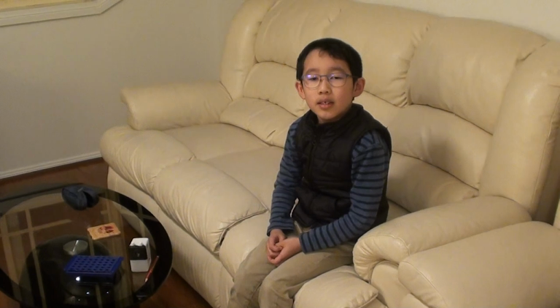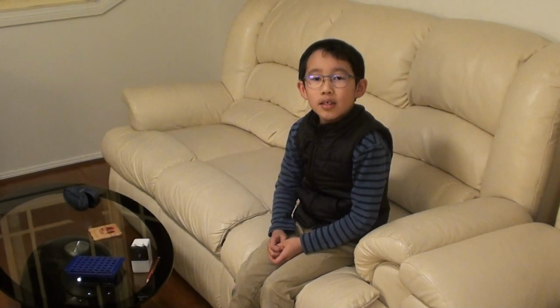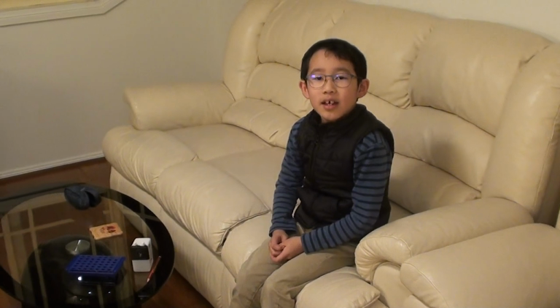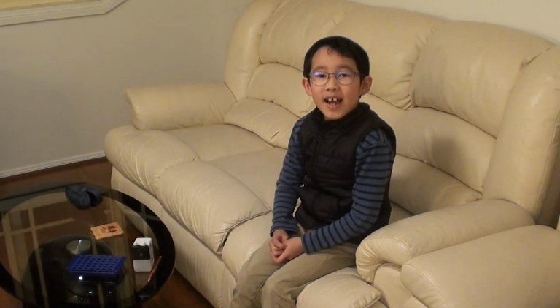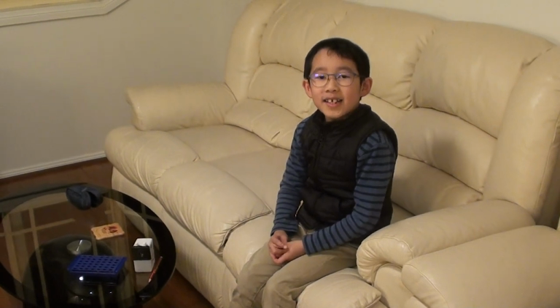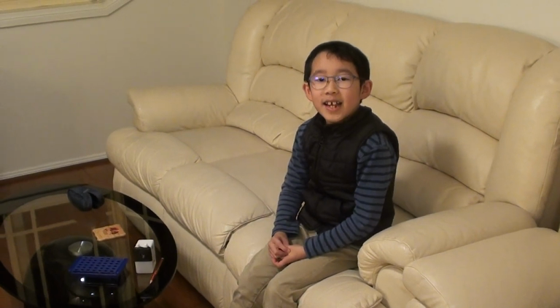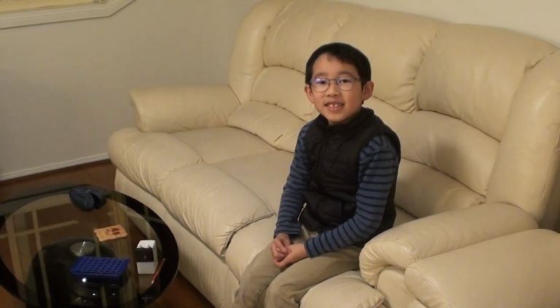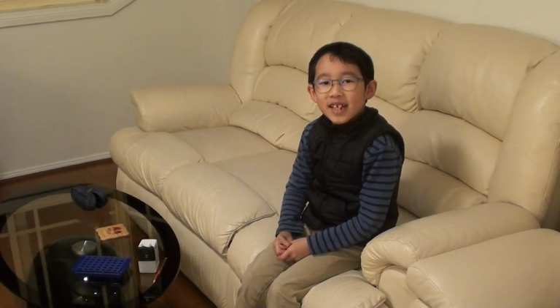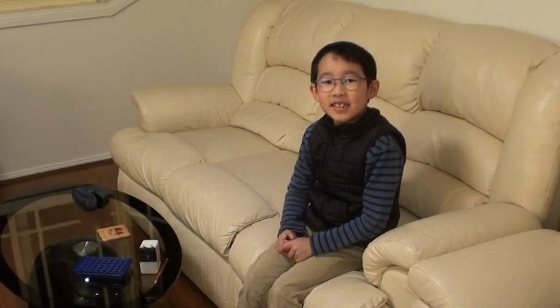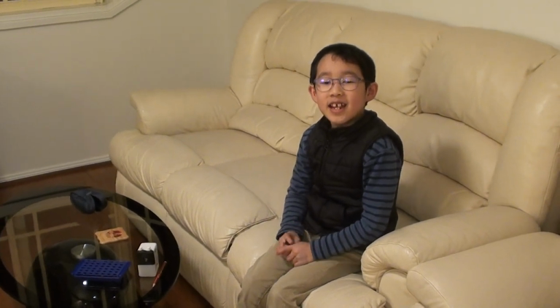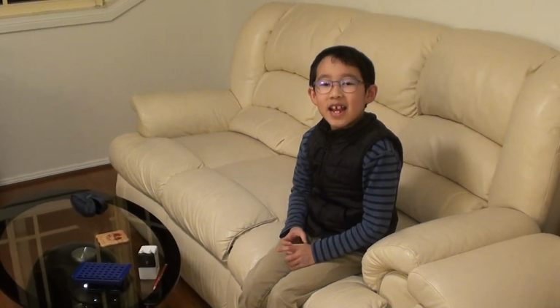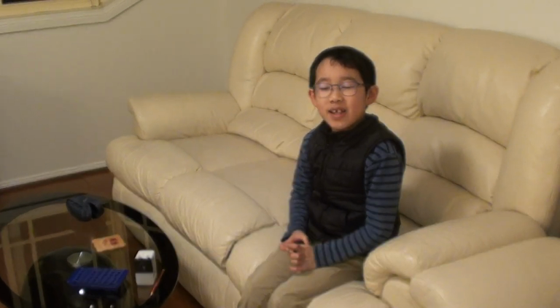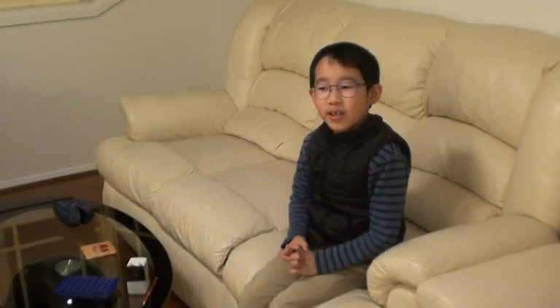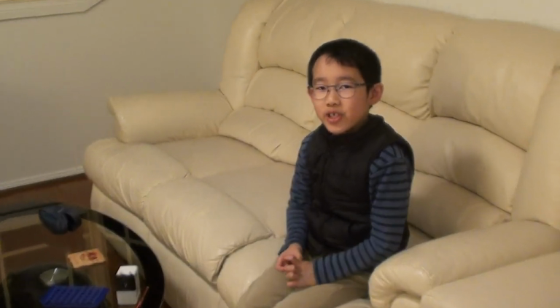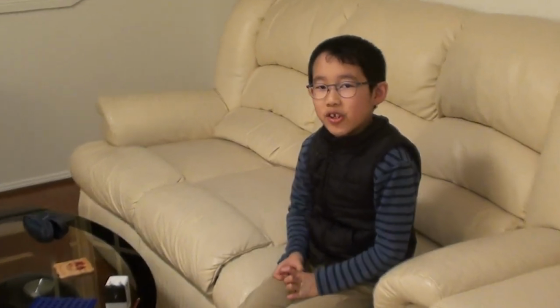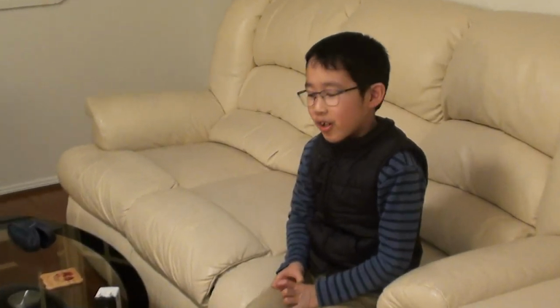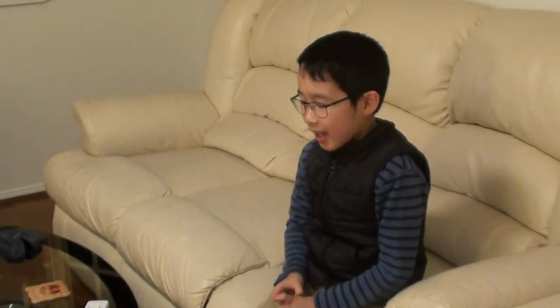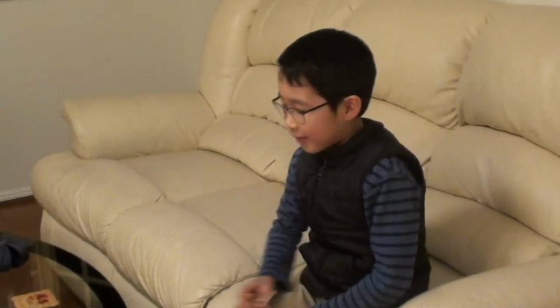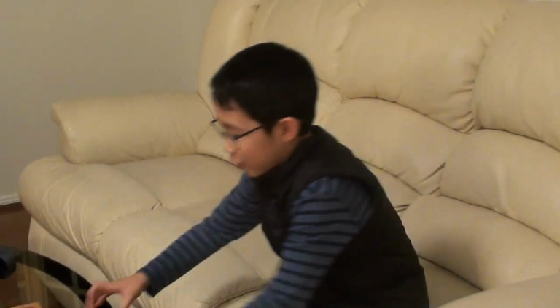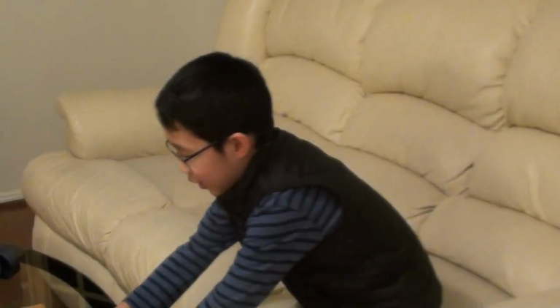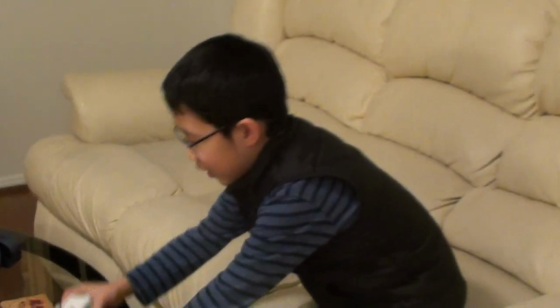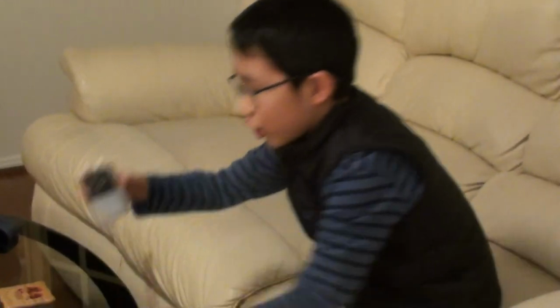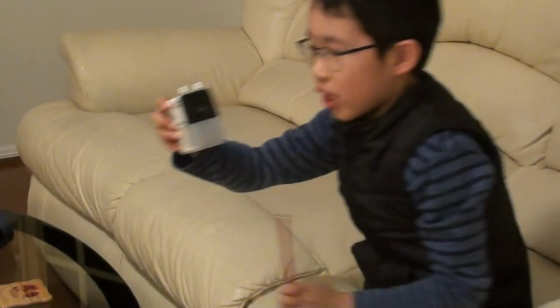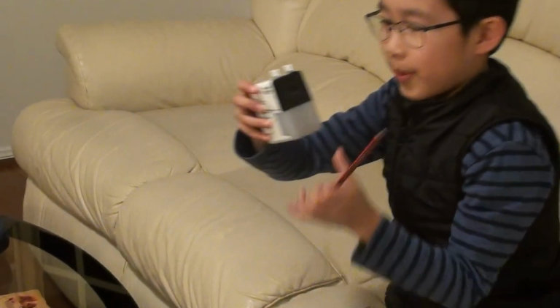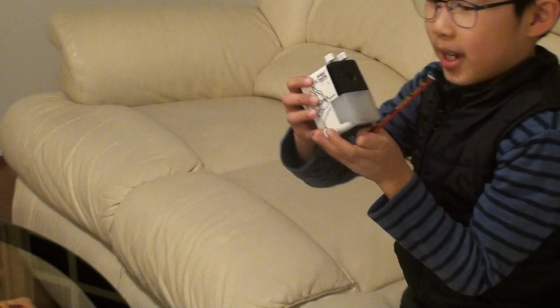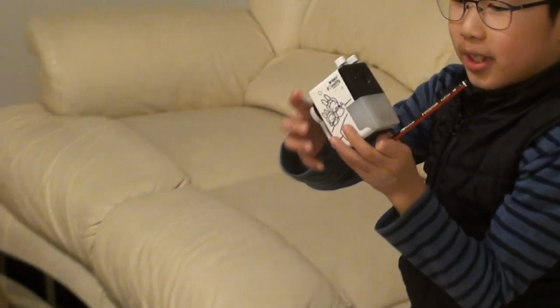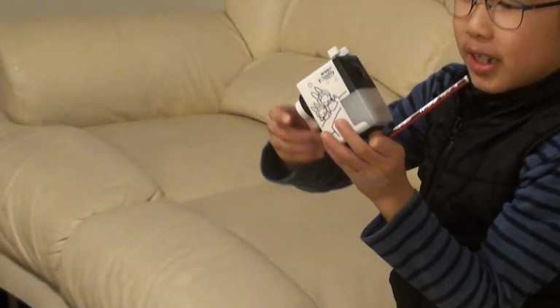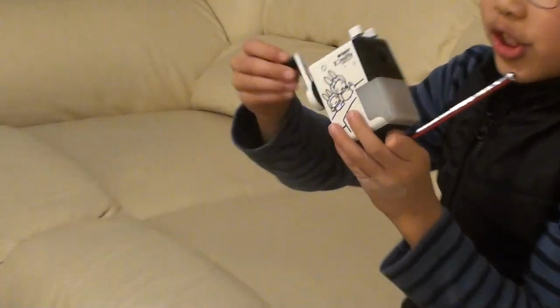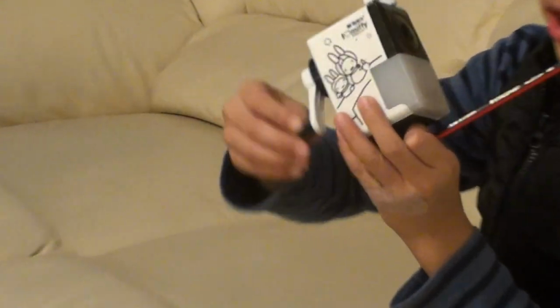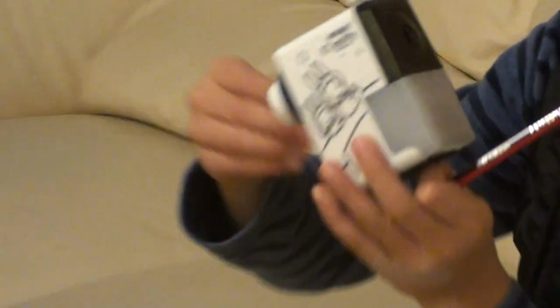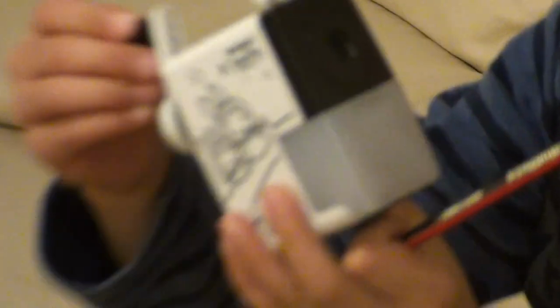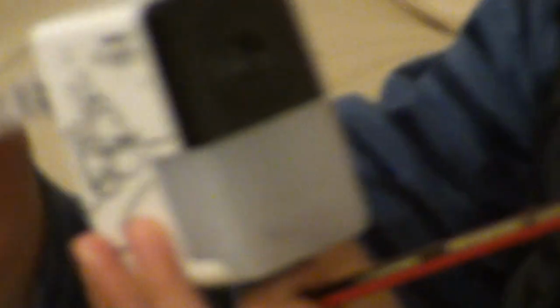Hi guys, and today I'm going to show you how to use this sharpener that has a turny thing.